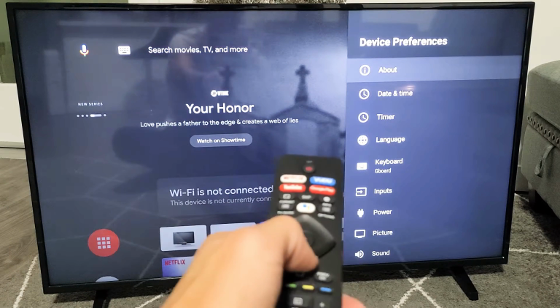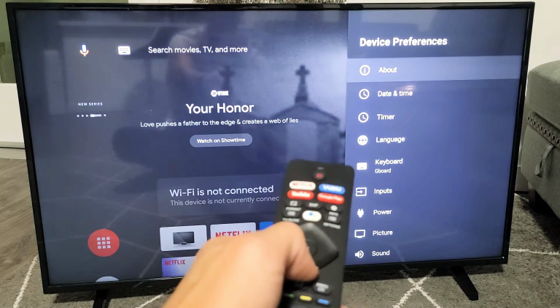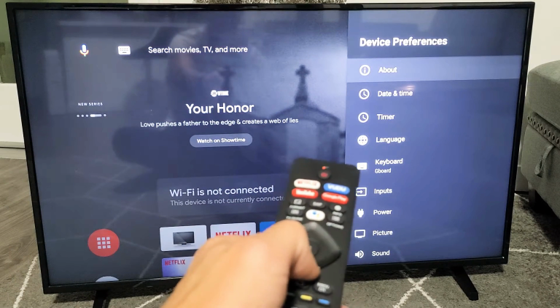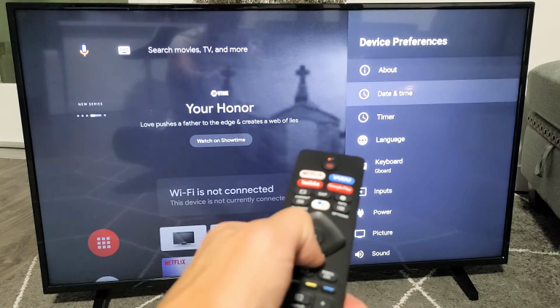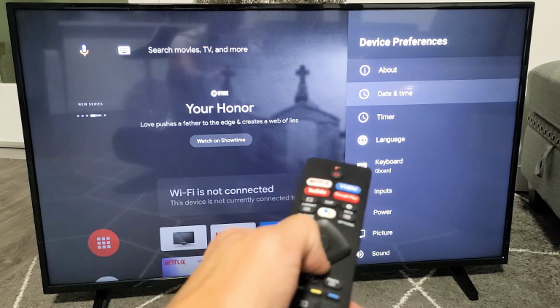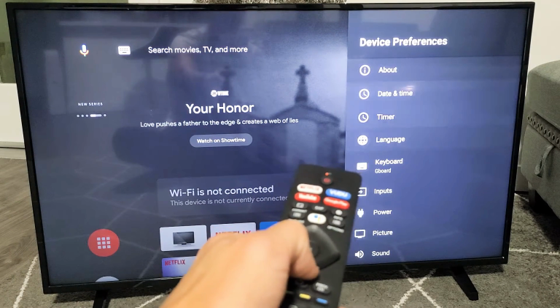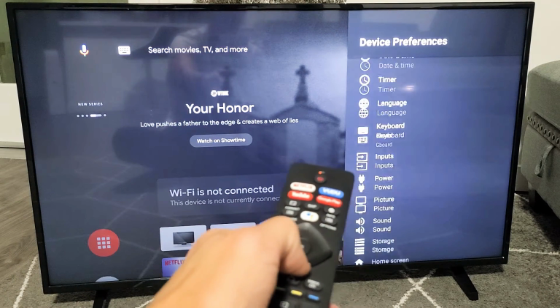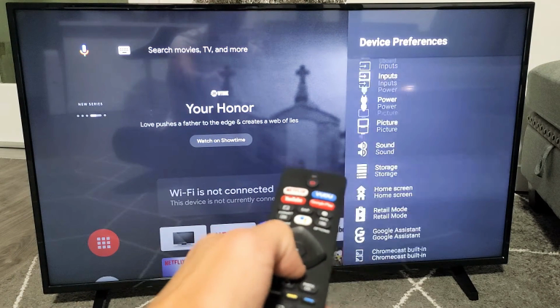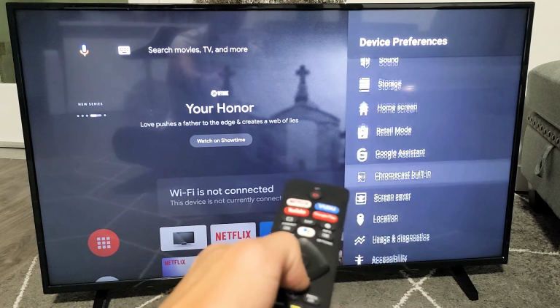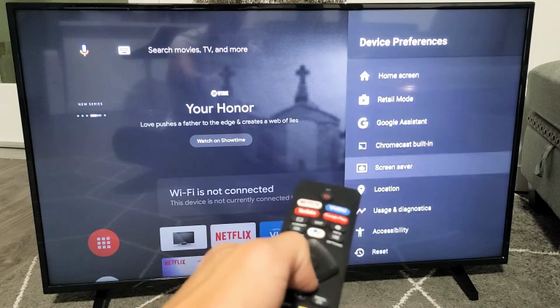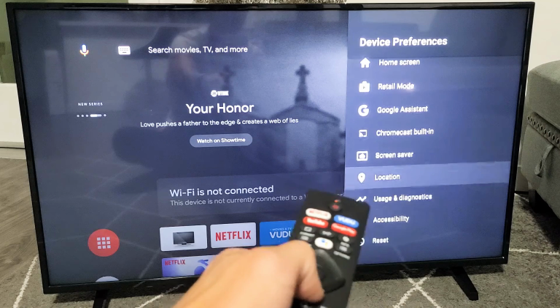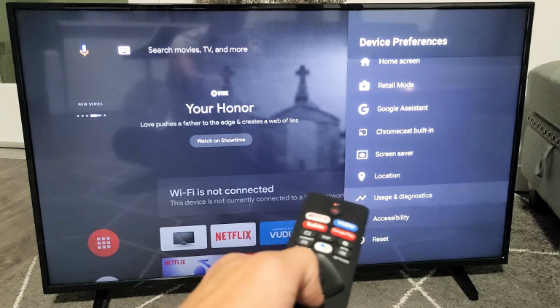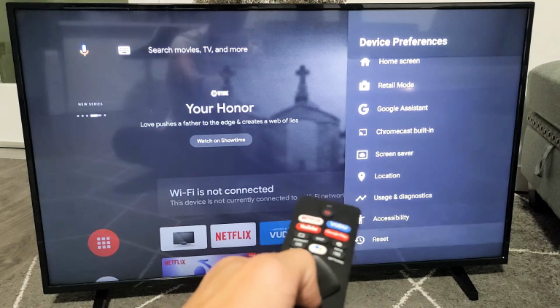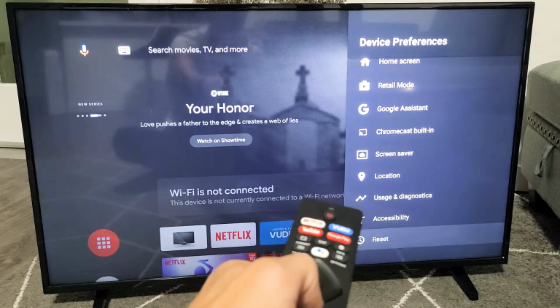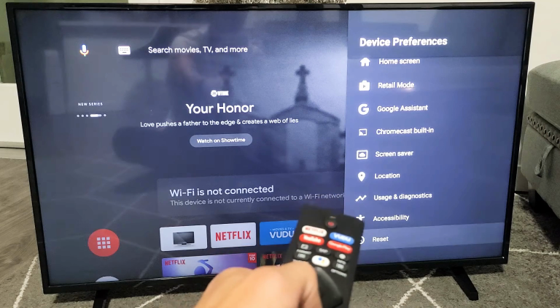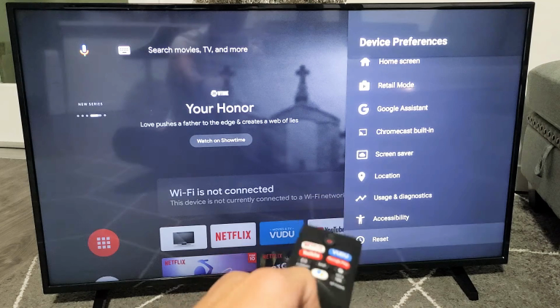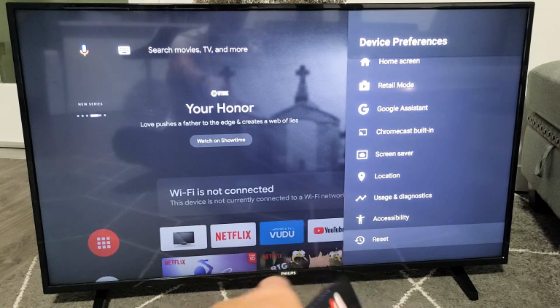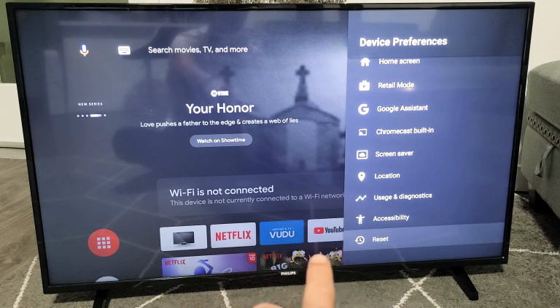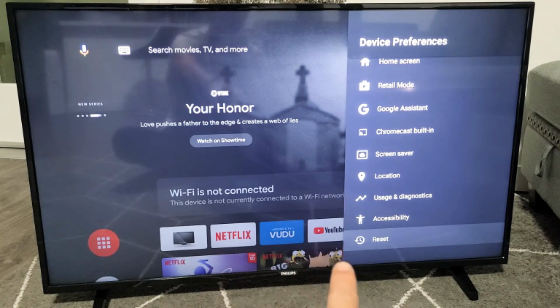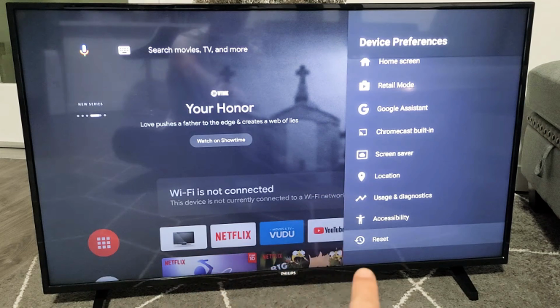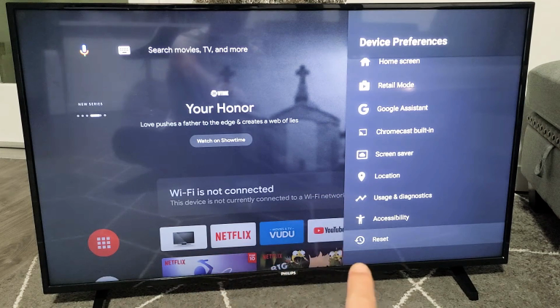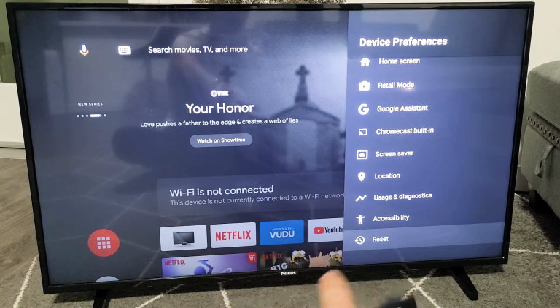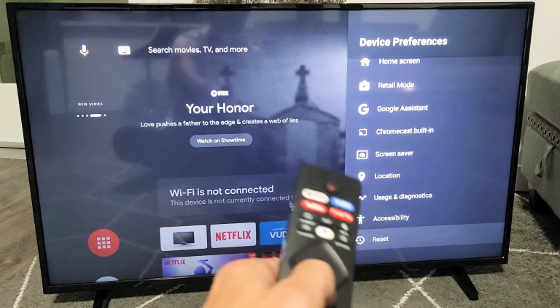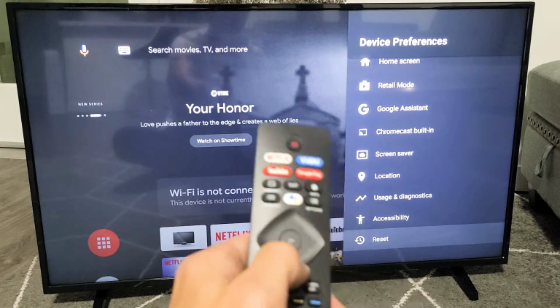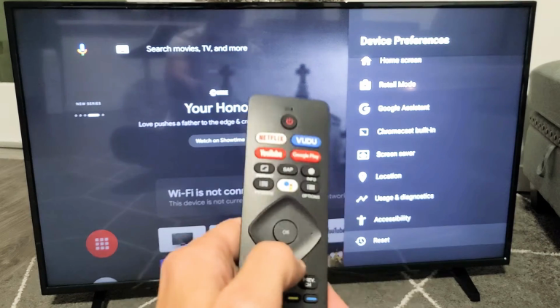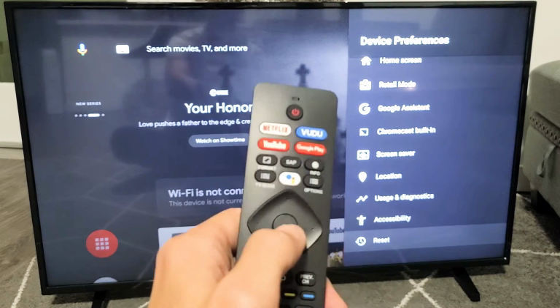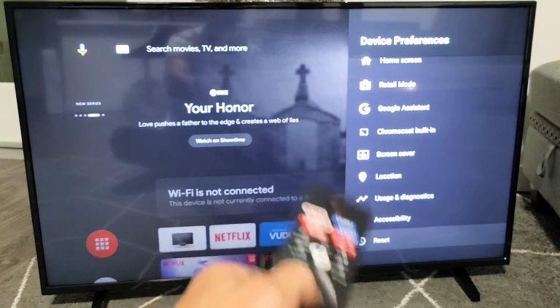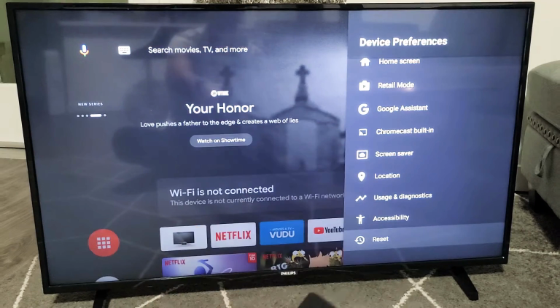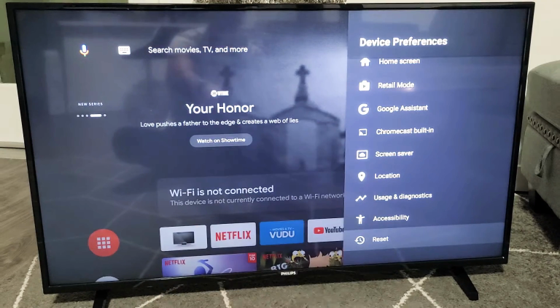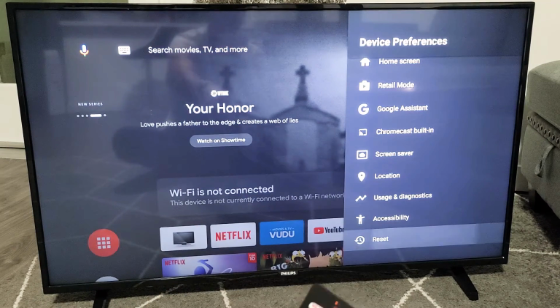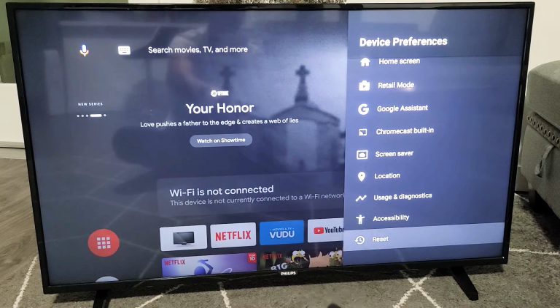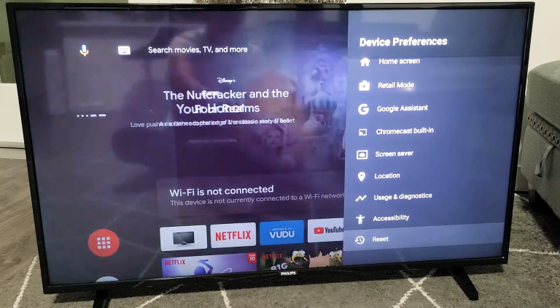Now from here you want to go all the way down to the very bottom. It says Reset. Tap on OK.